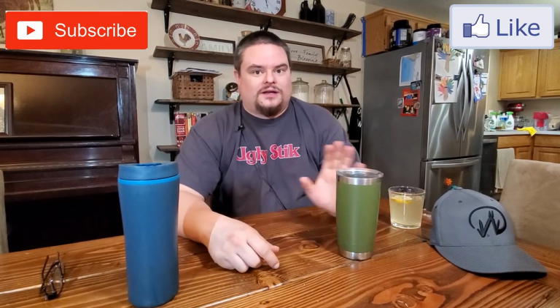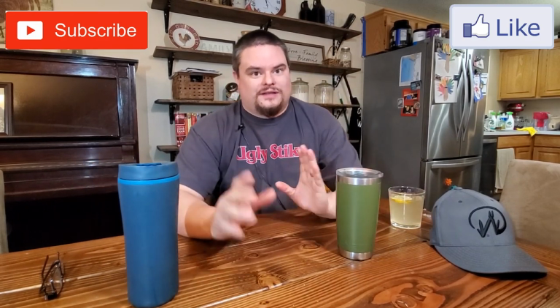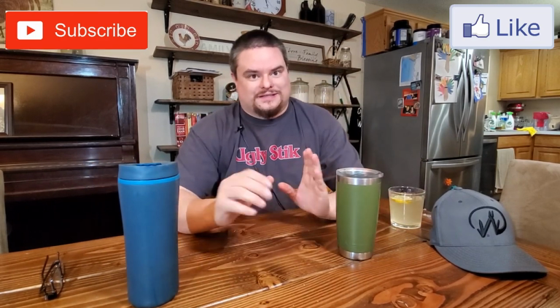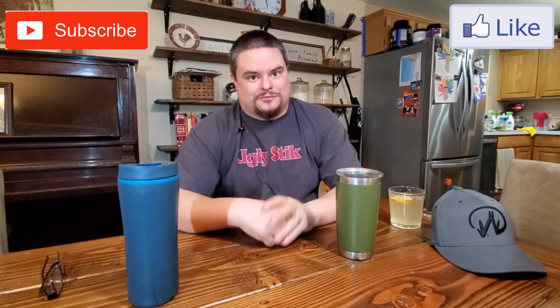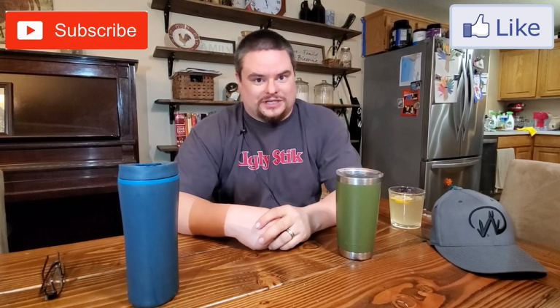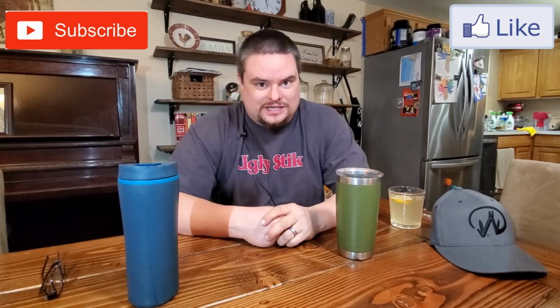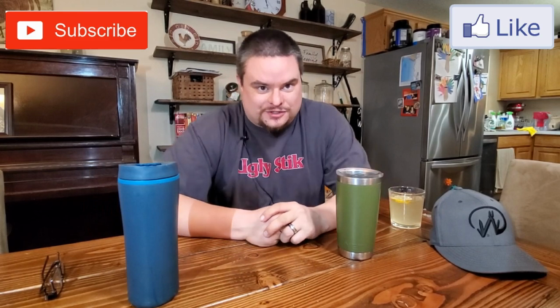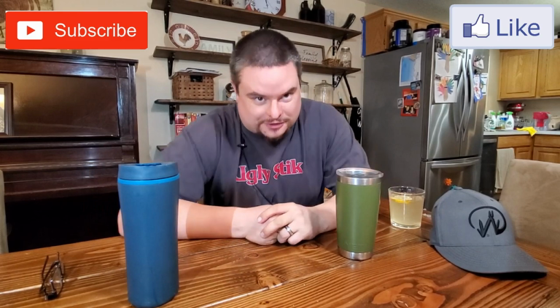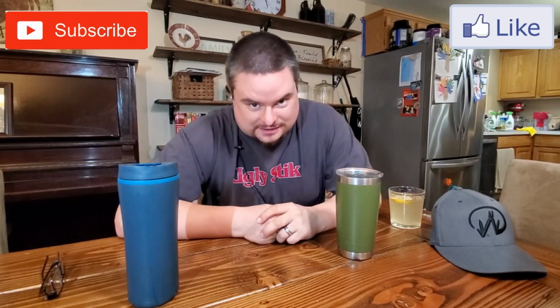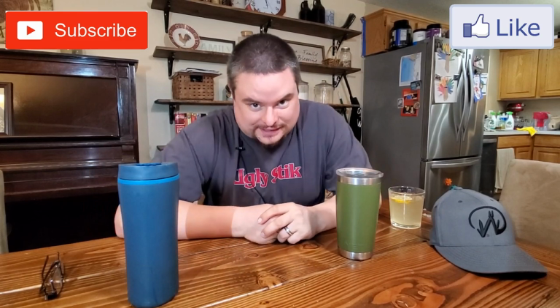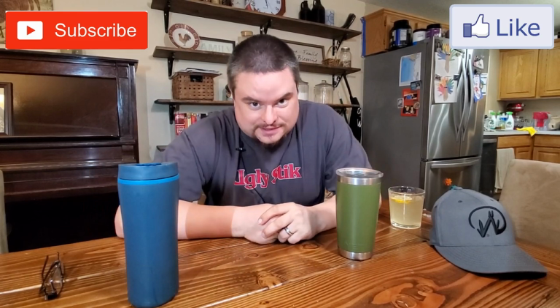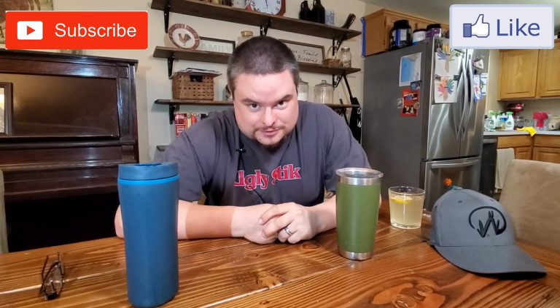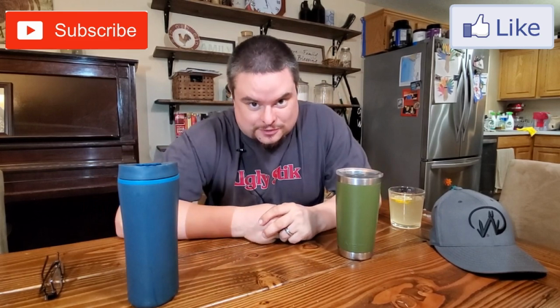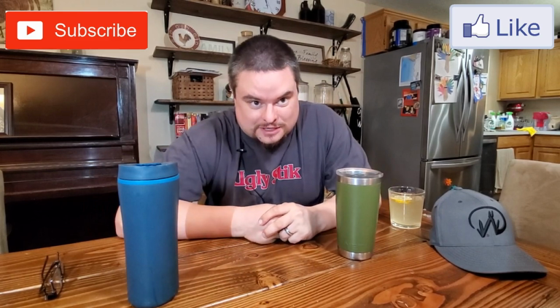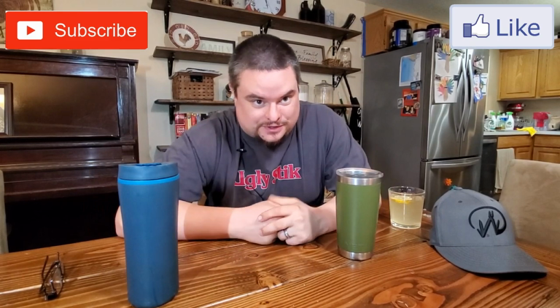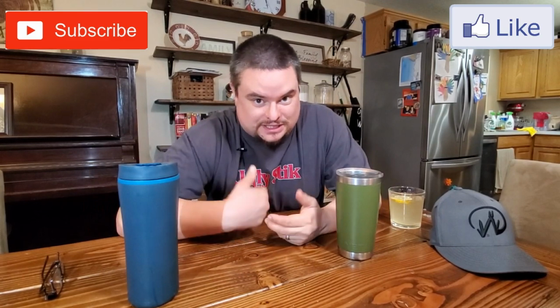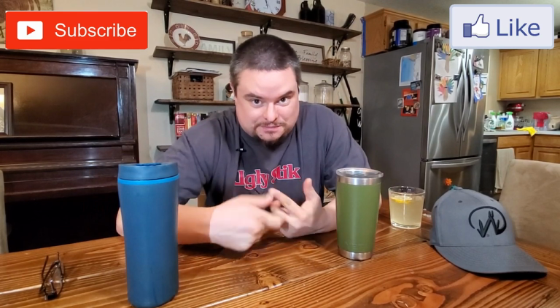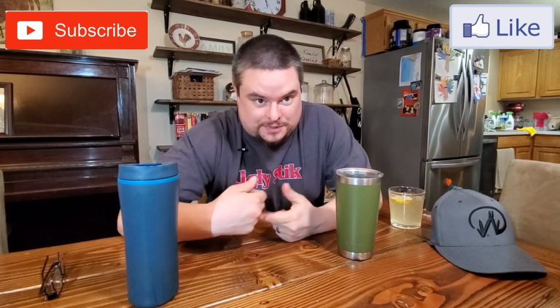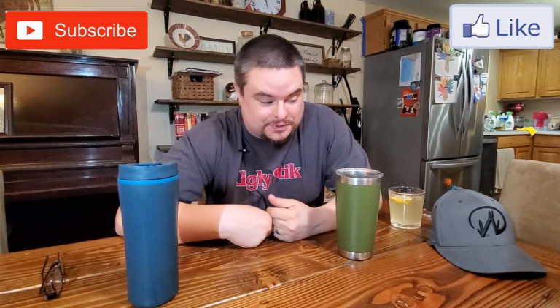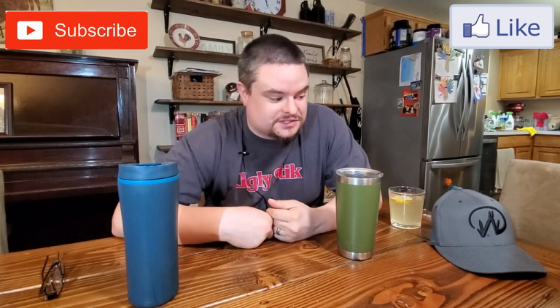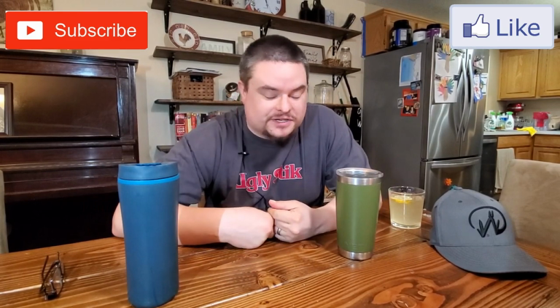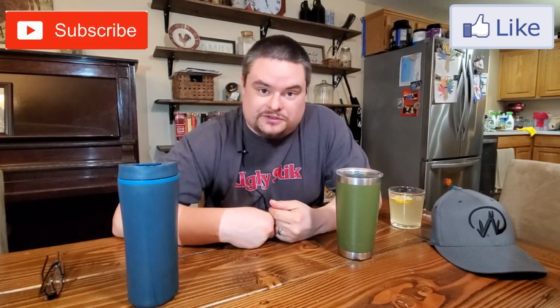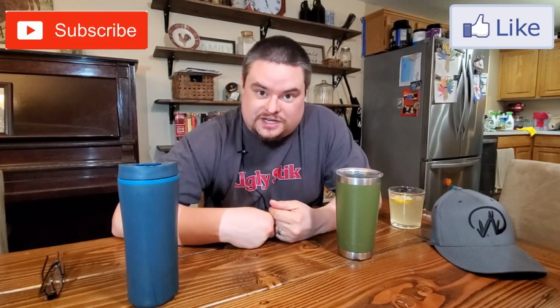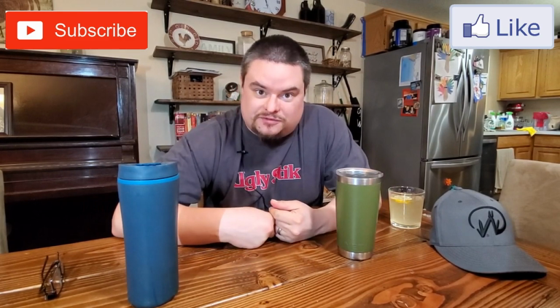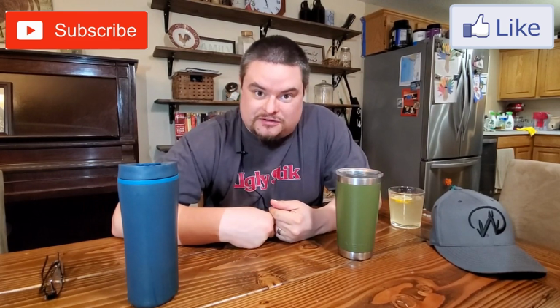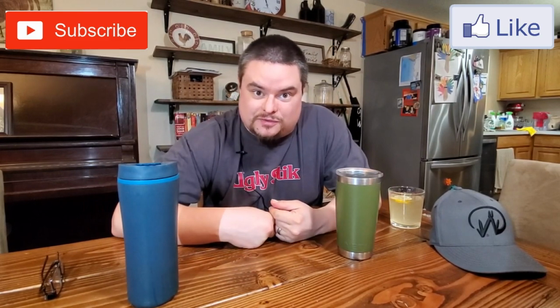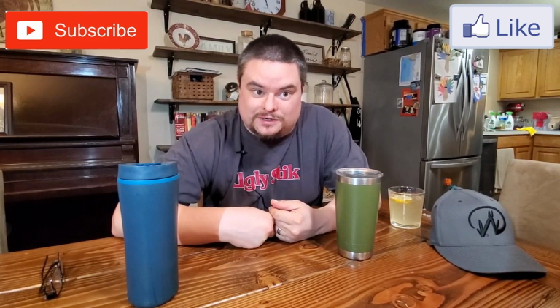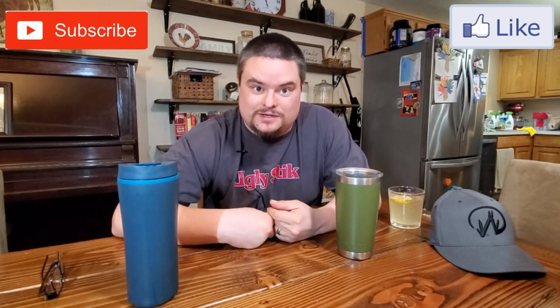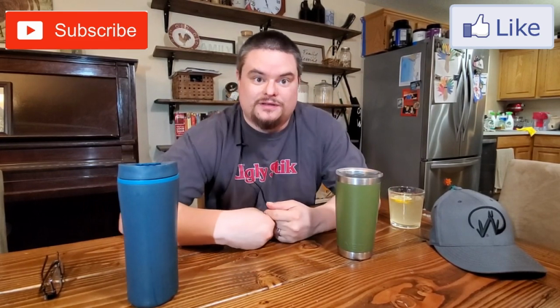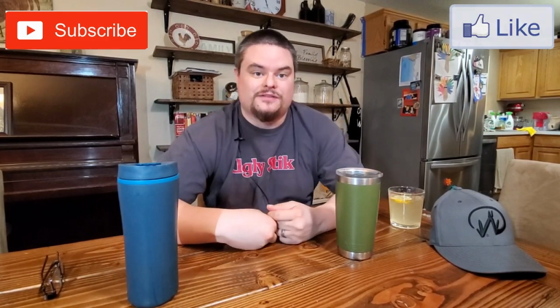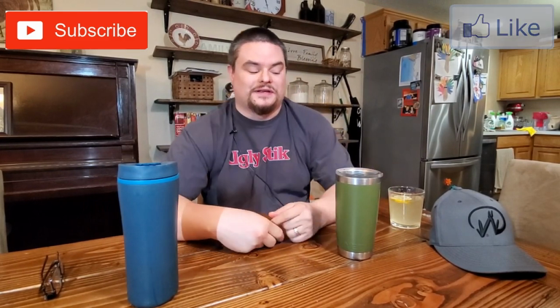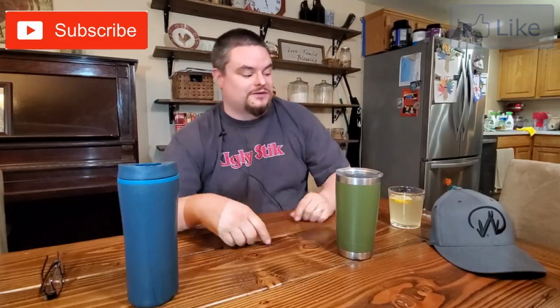Thanks everybody. Don't forget to like and subscribe so I can keep pumping these videos out for everyone. Thank you.